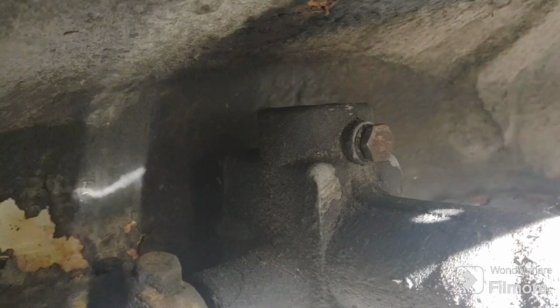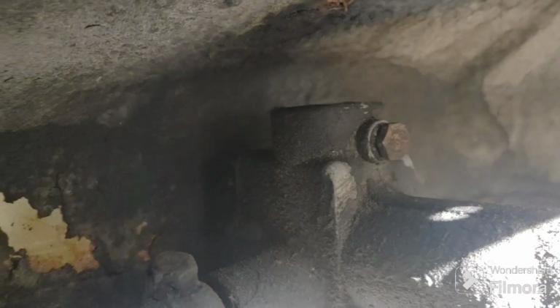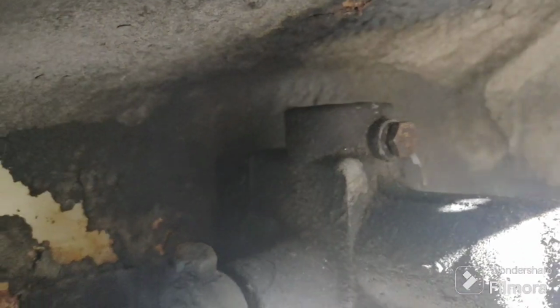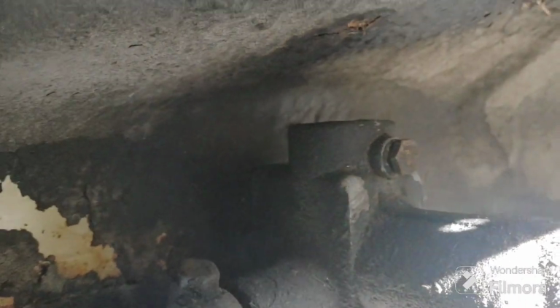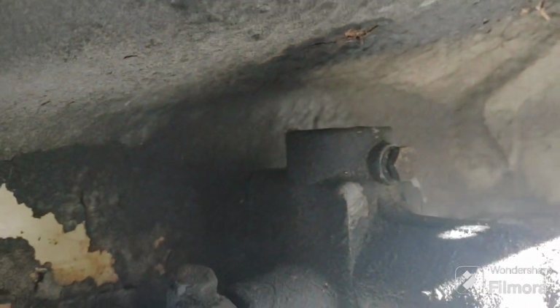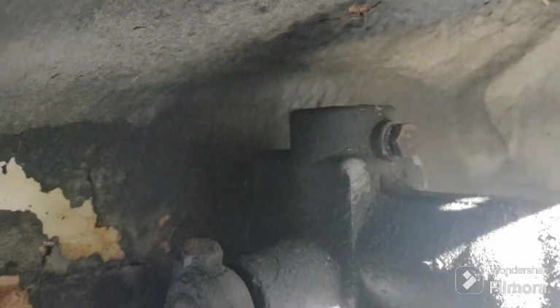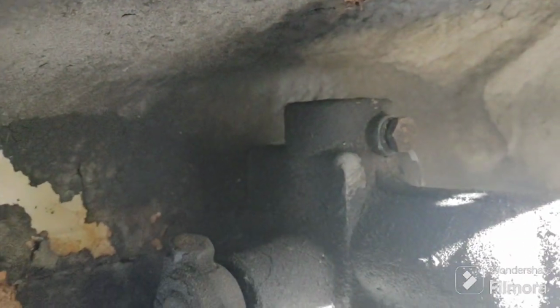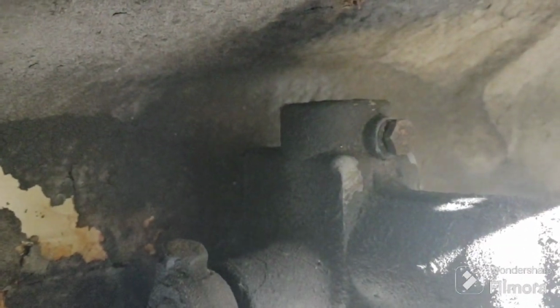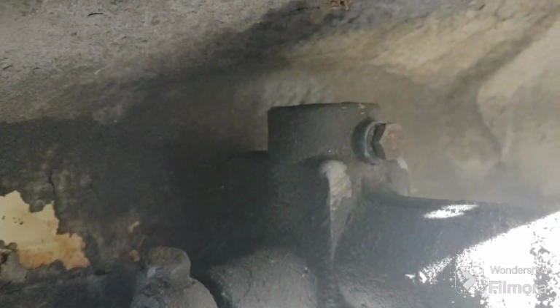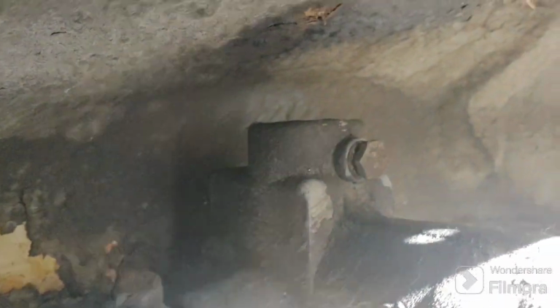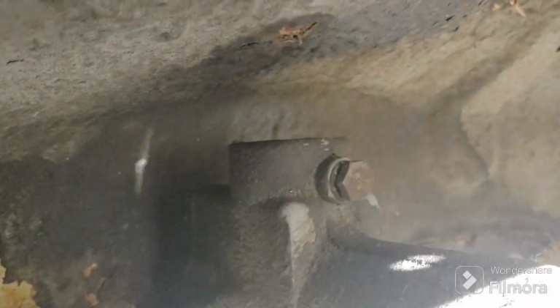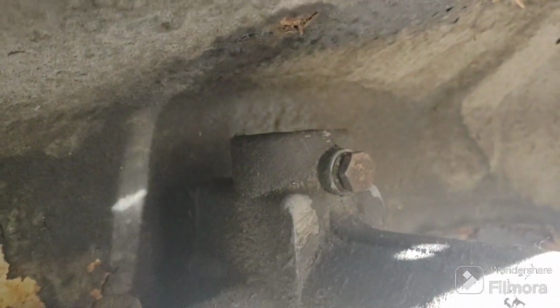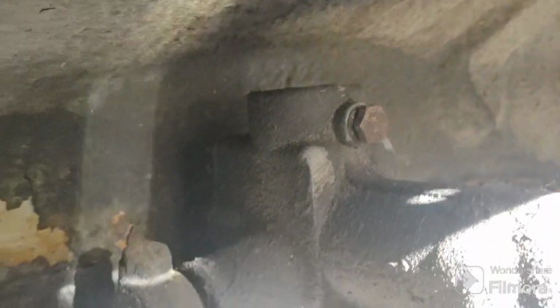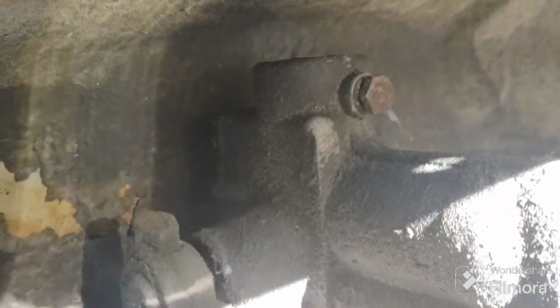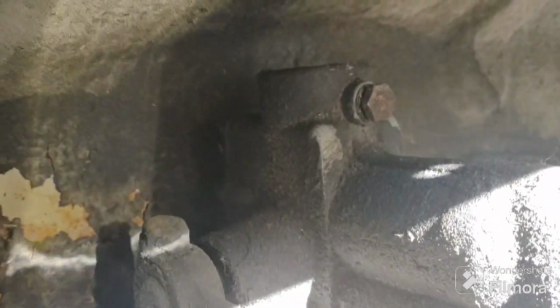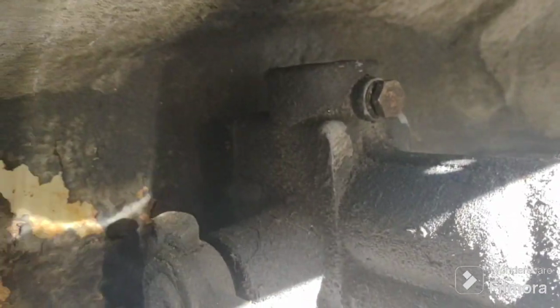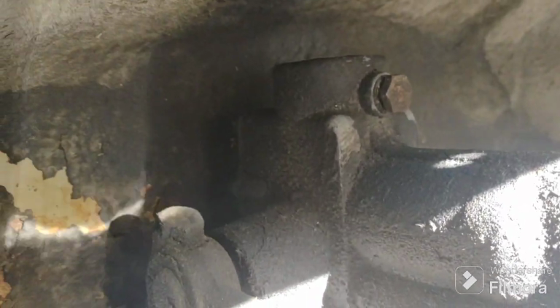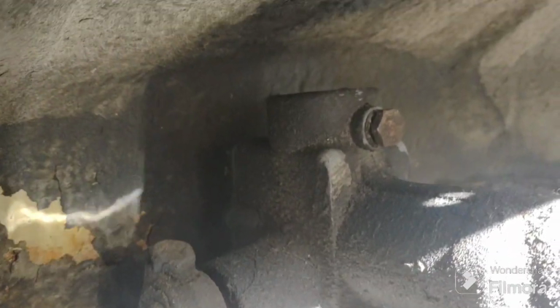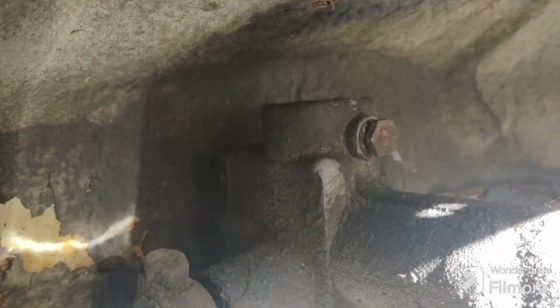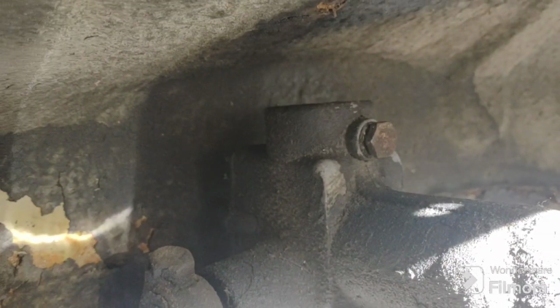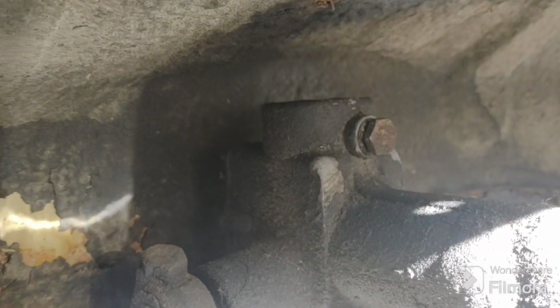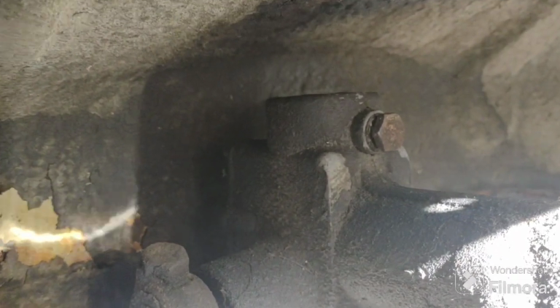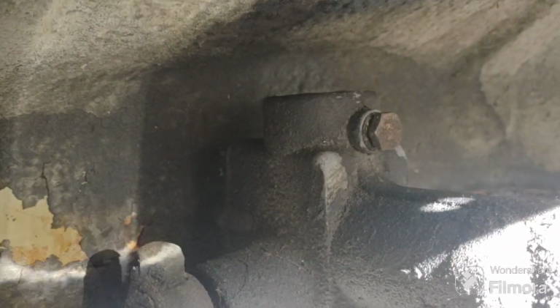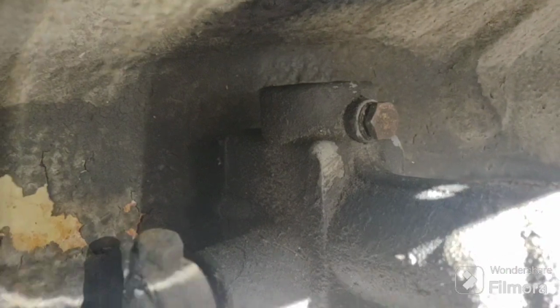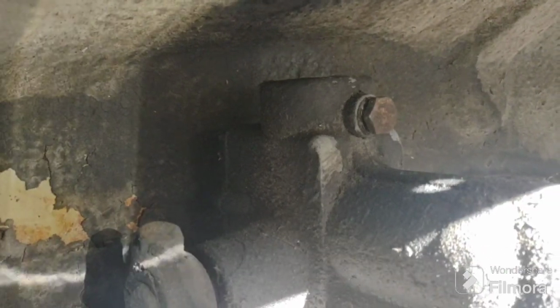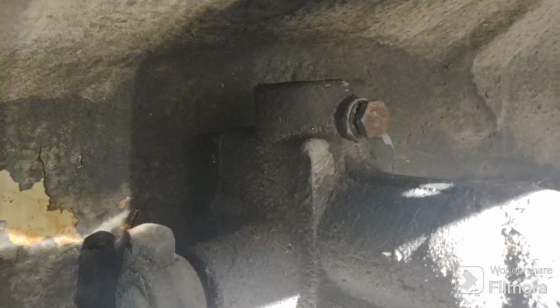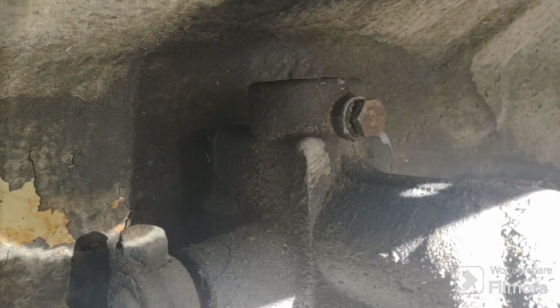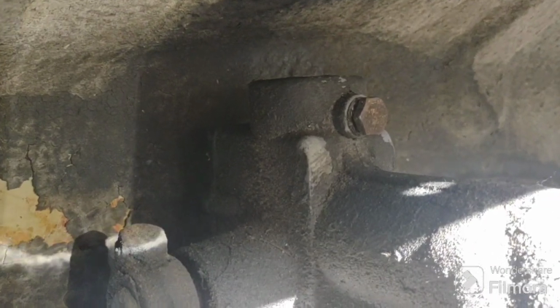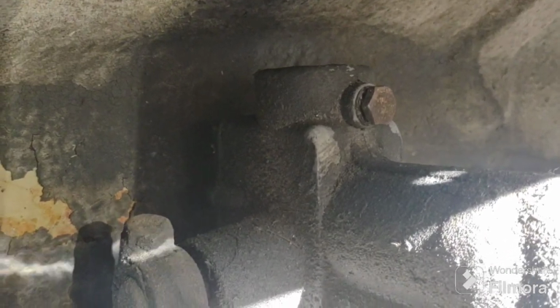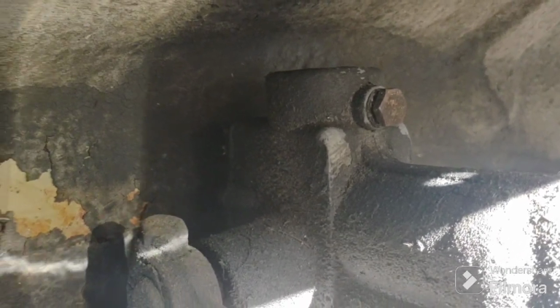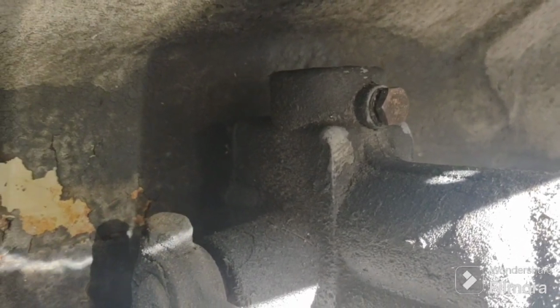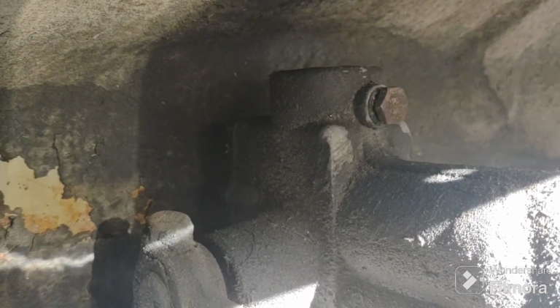I'm gonna fill my oil dispenser - it's one of those little pump things - and I'll fill these up a little at a time.